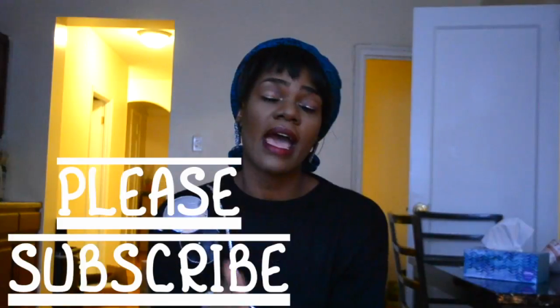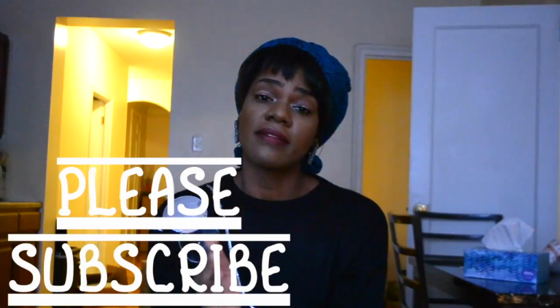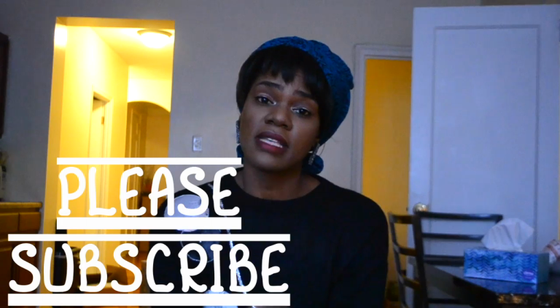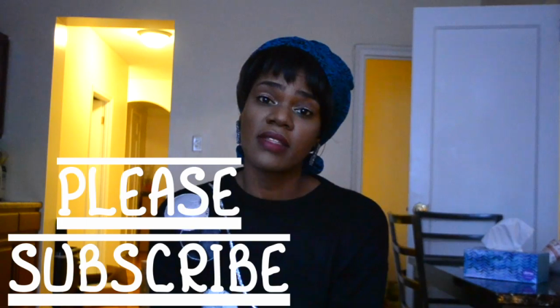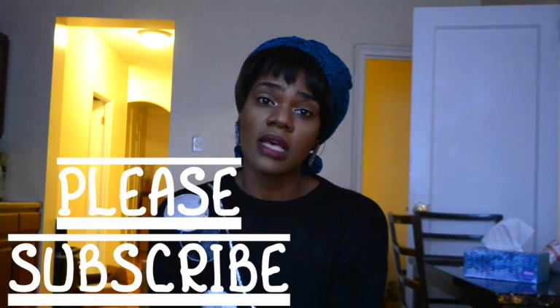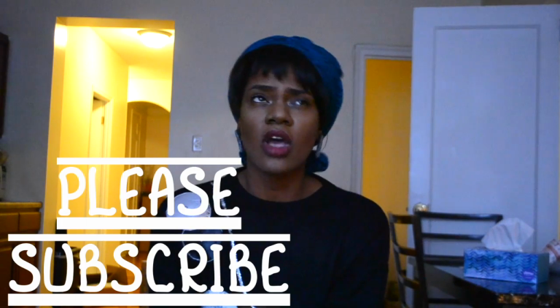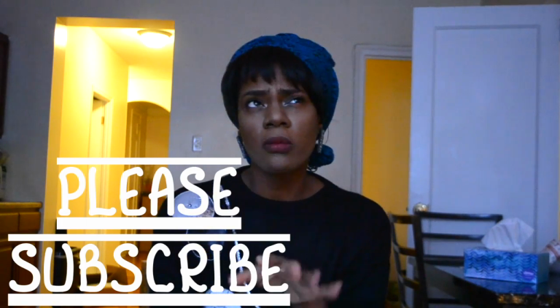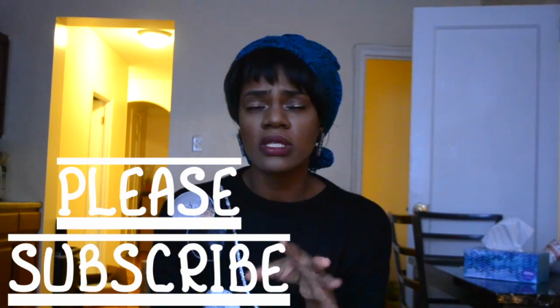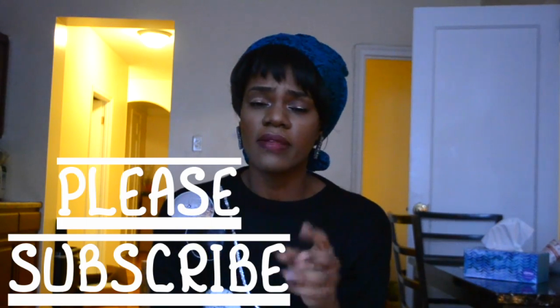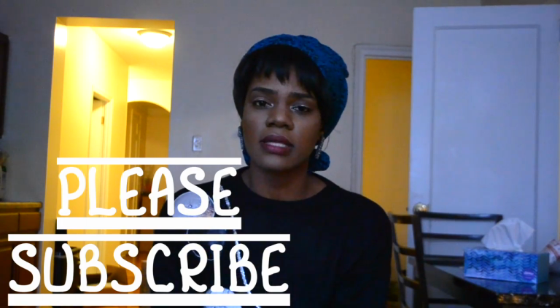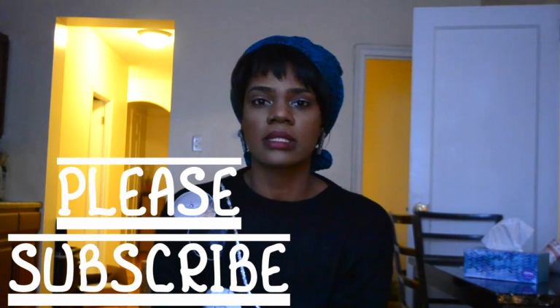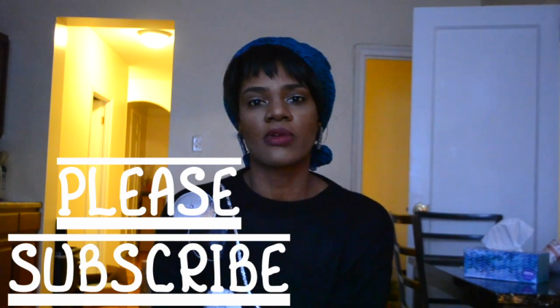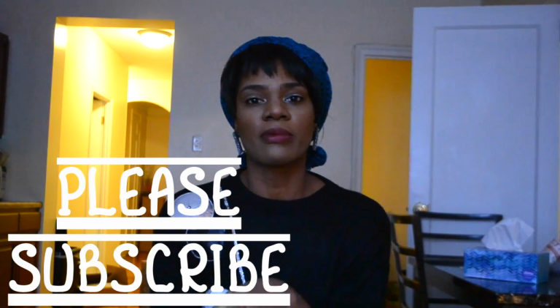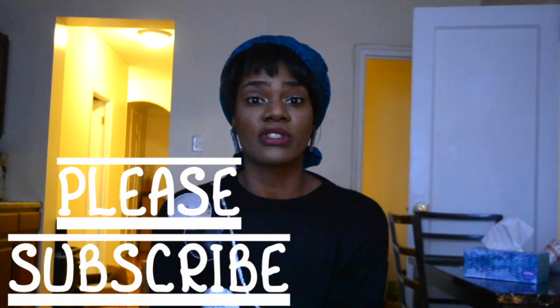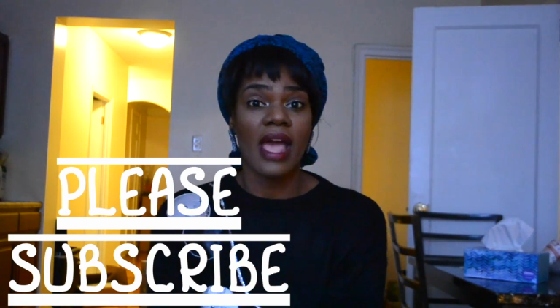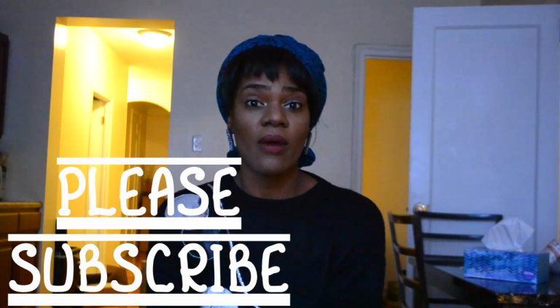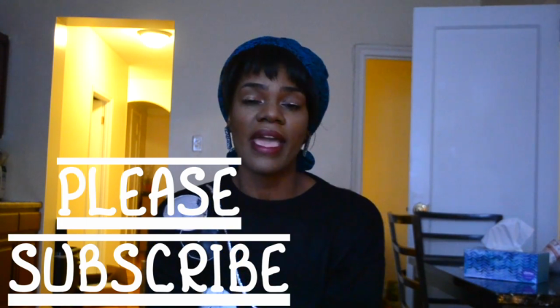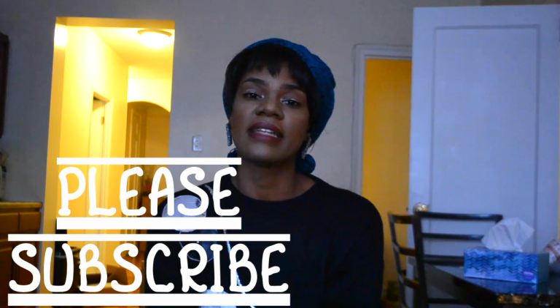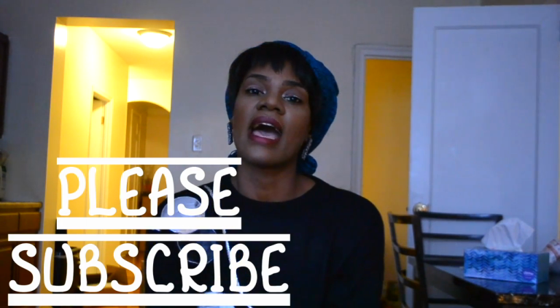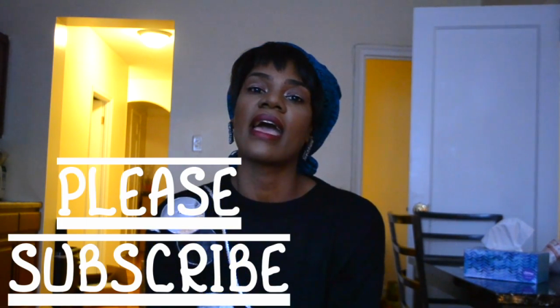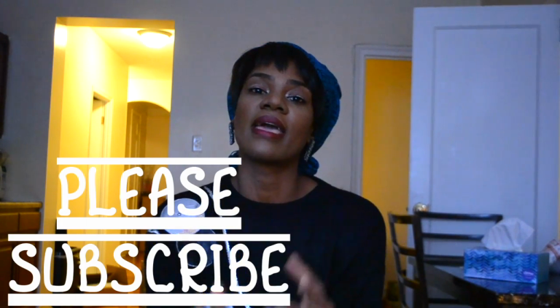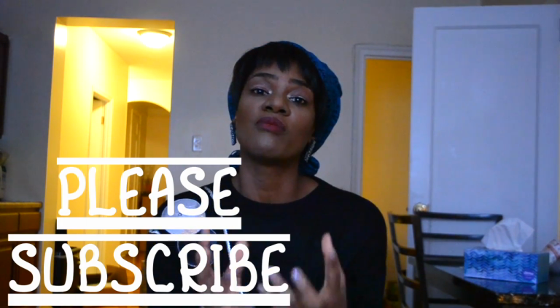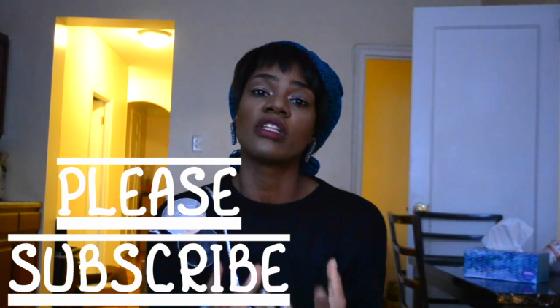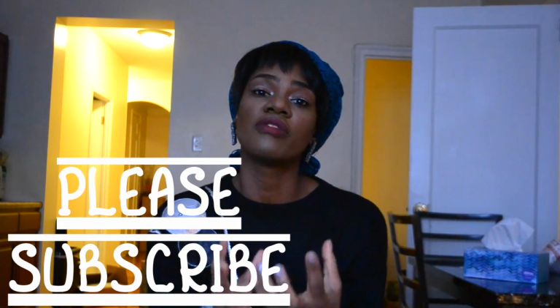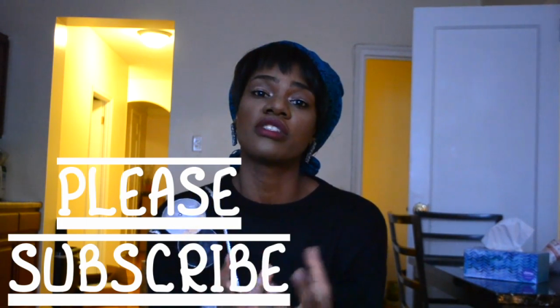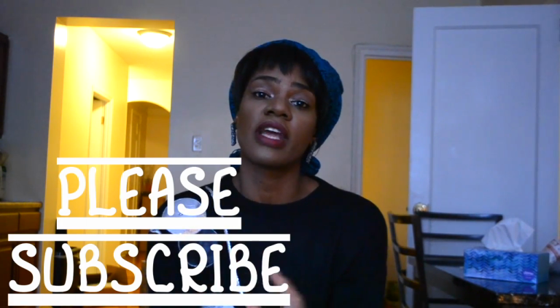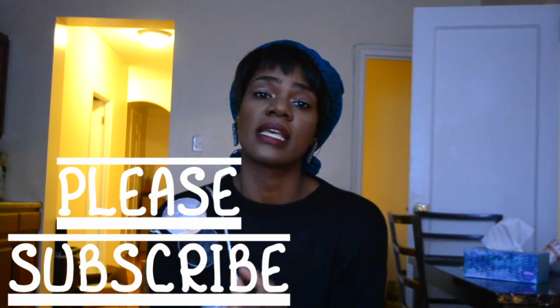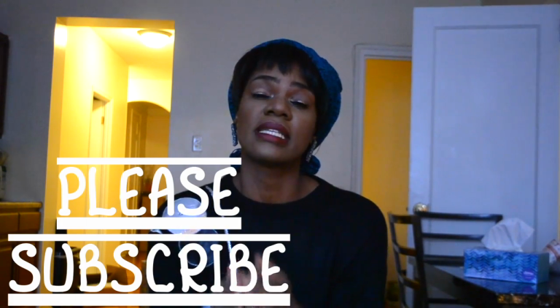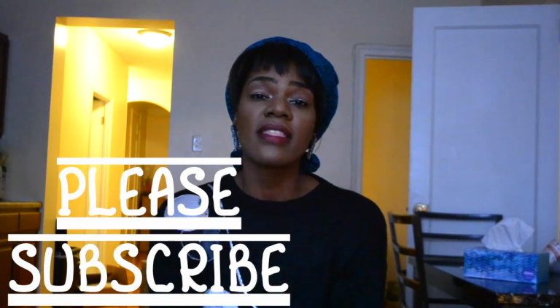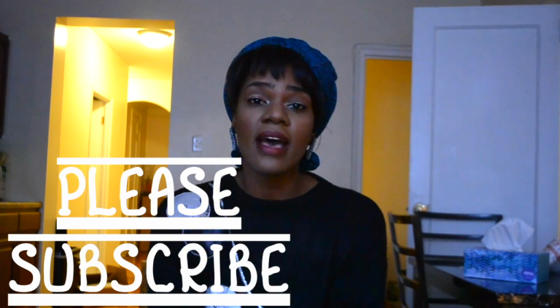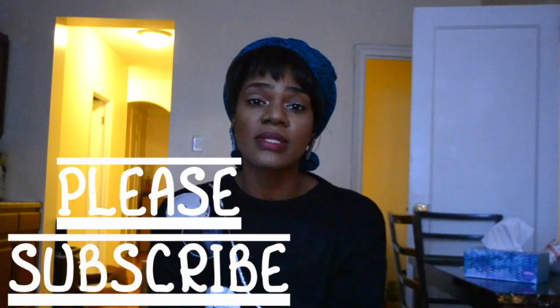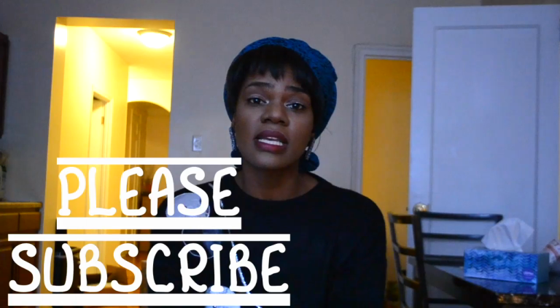I have almost 7,000 subscribers now, and I am really, really trying to get 10,000.